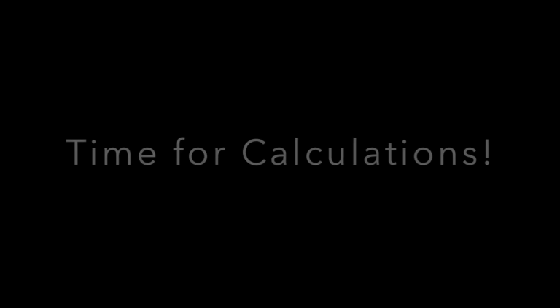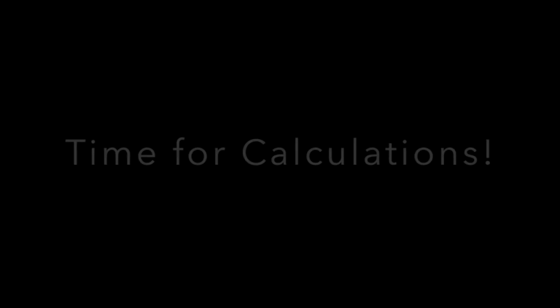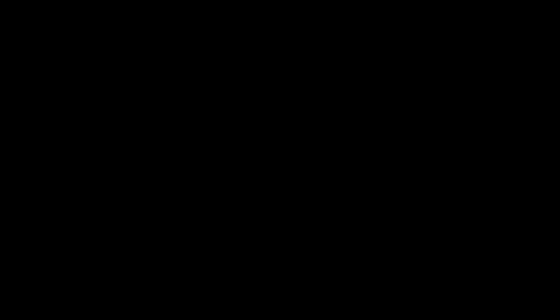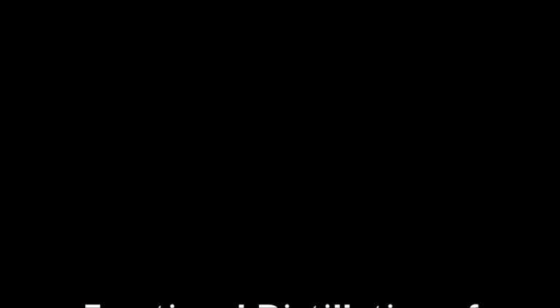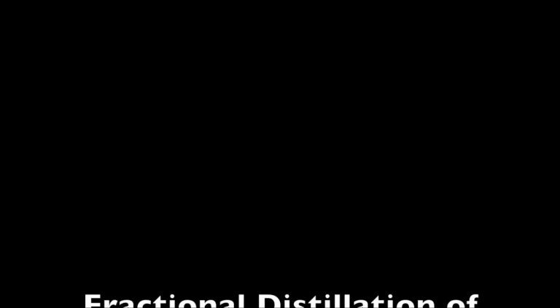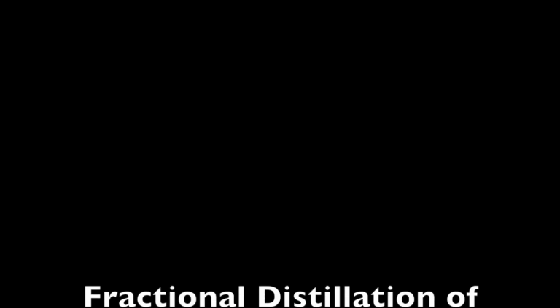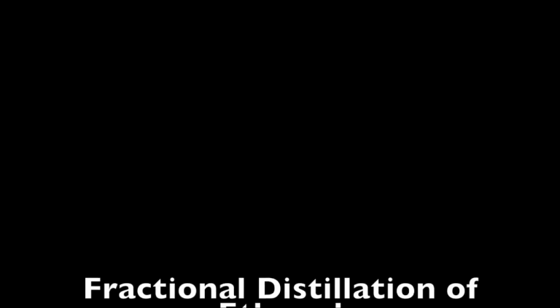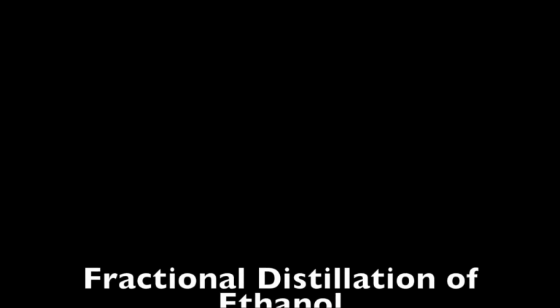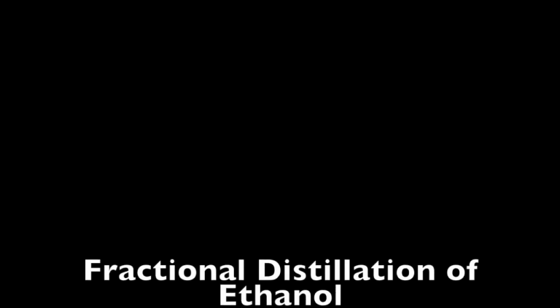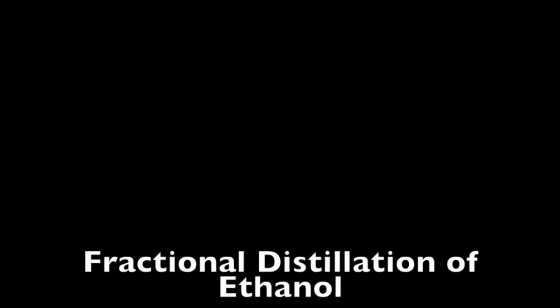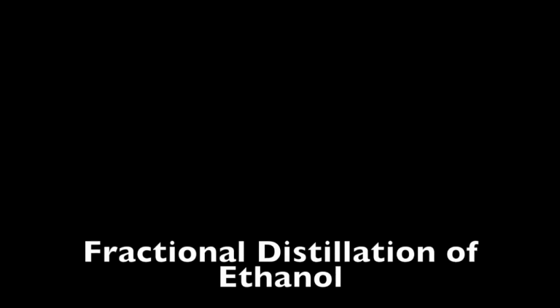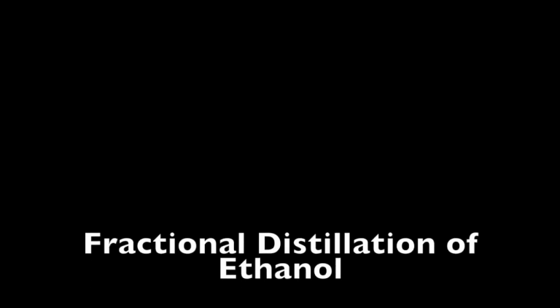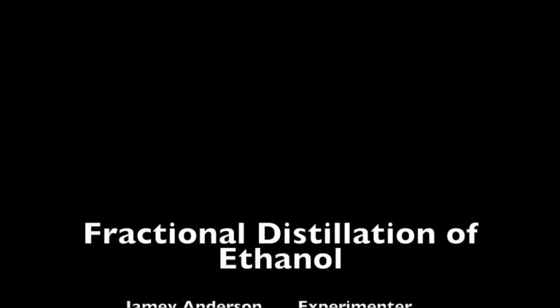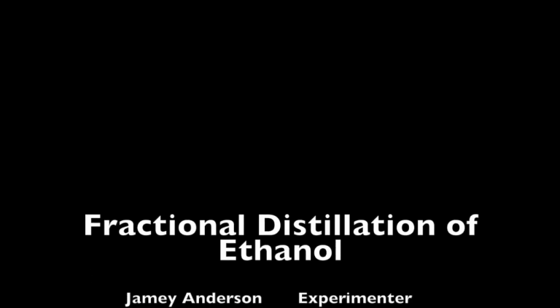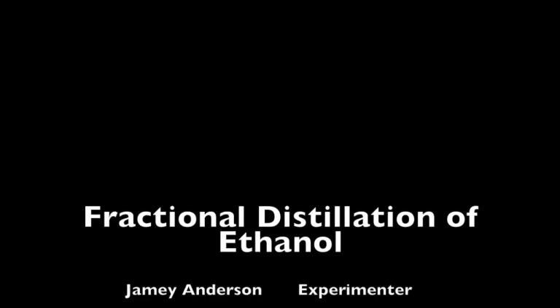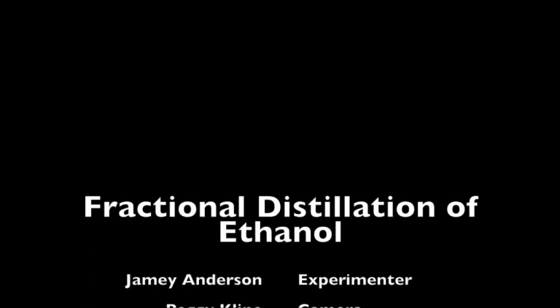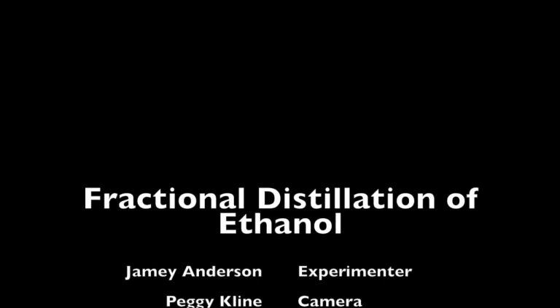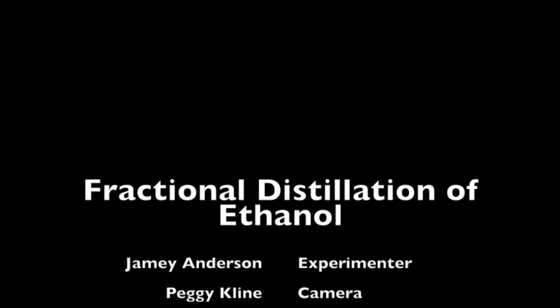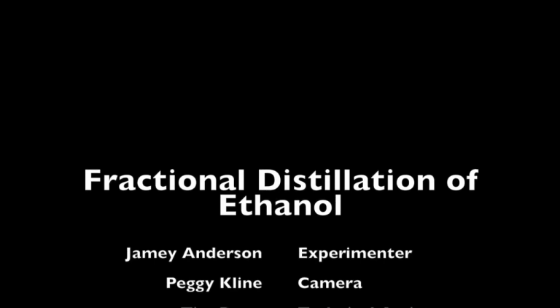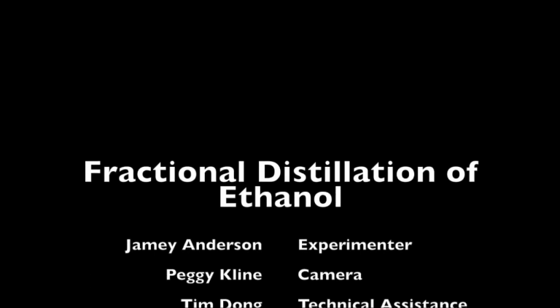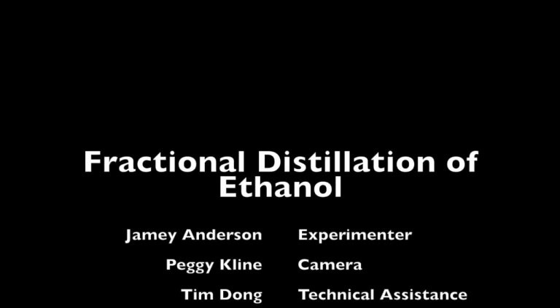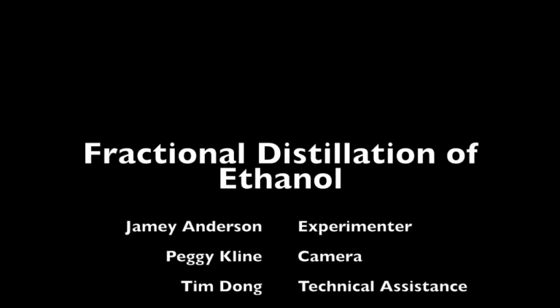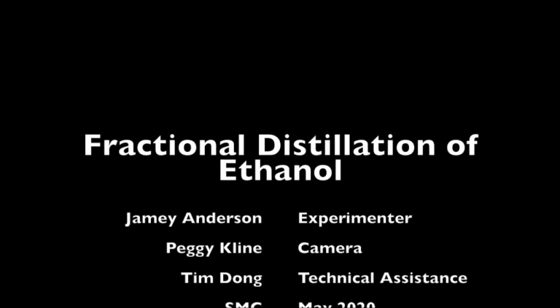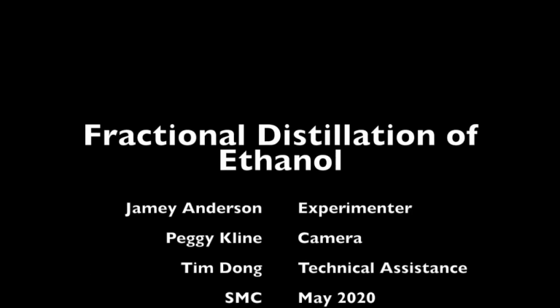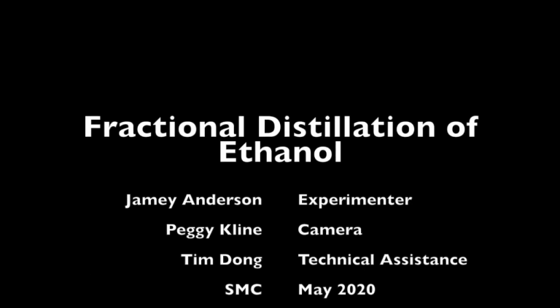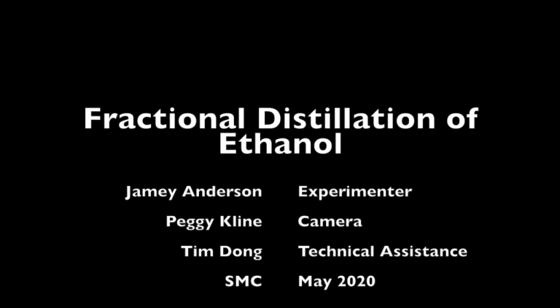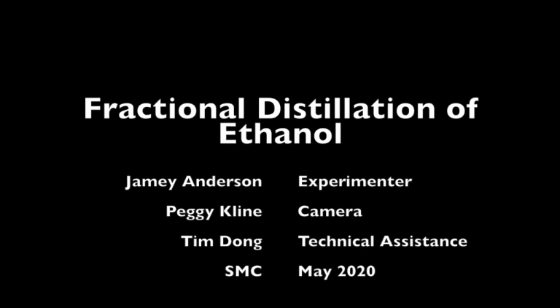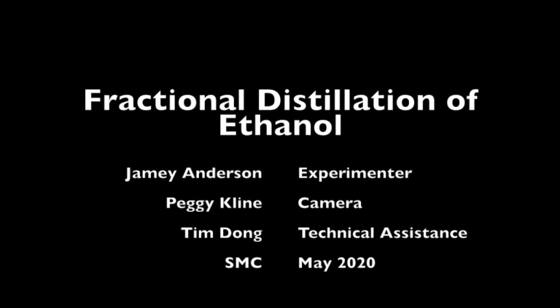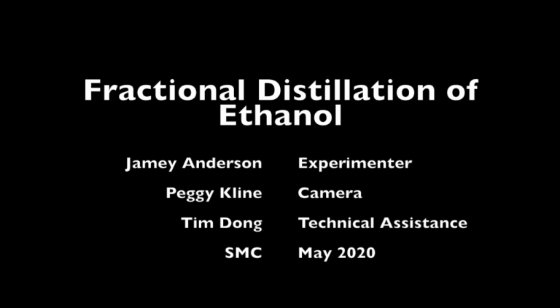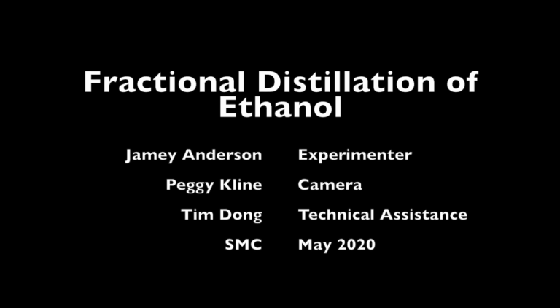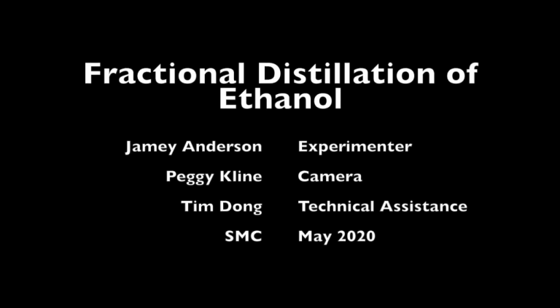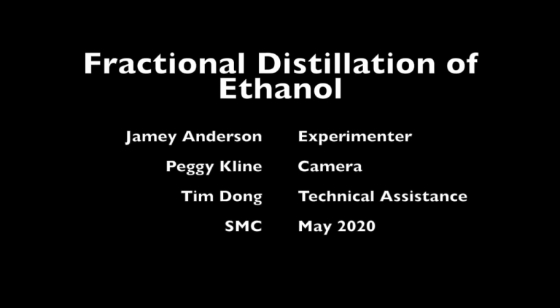Thank you for watching. This has been Fractional Distillation of Ethanol. Please stay tuned for more CHEM 21 videos.